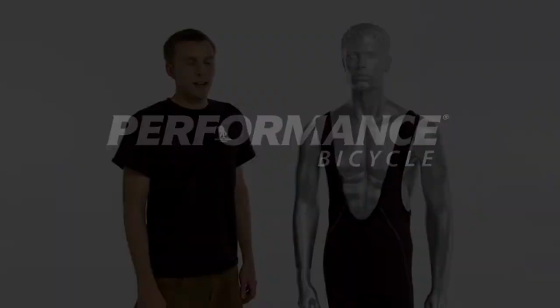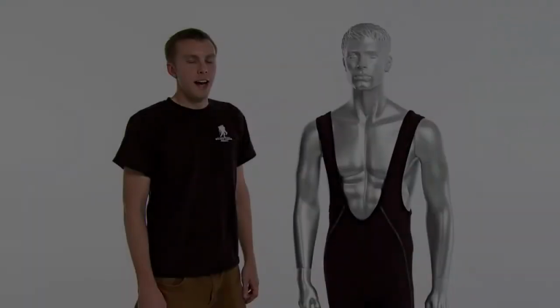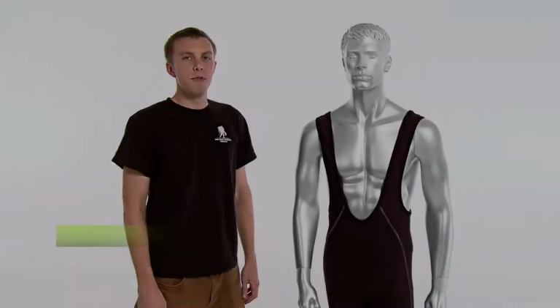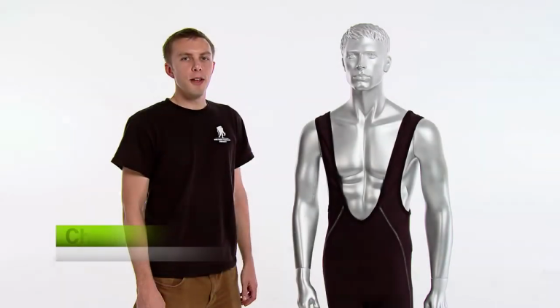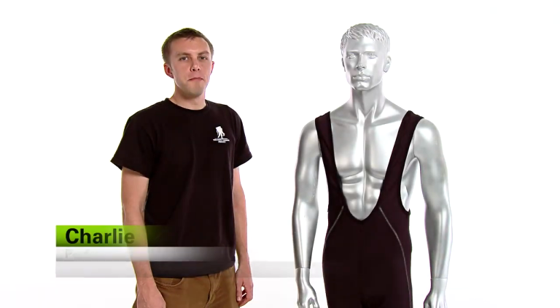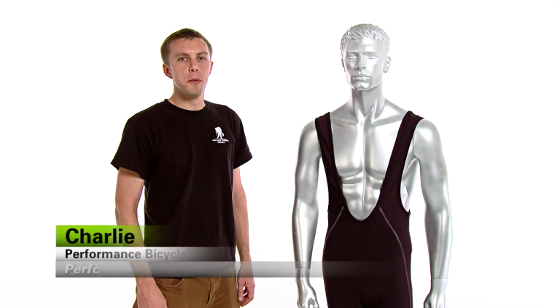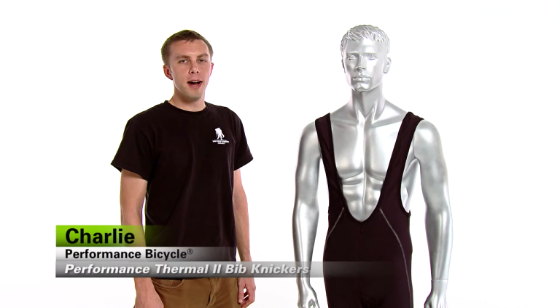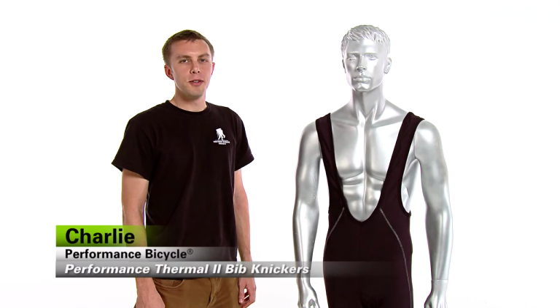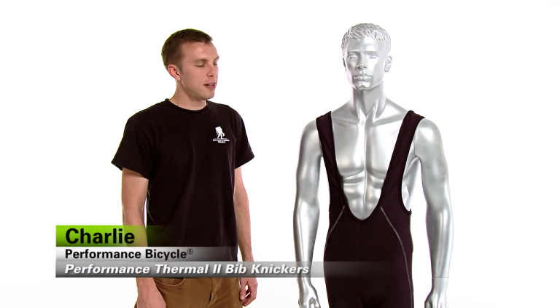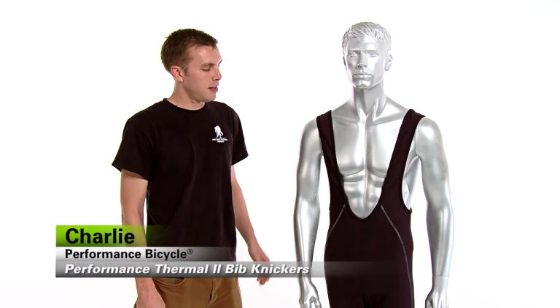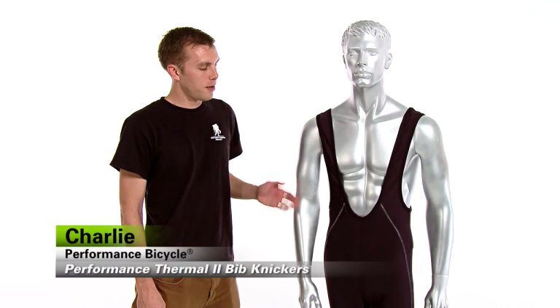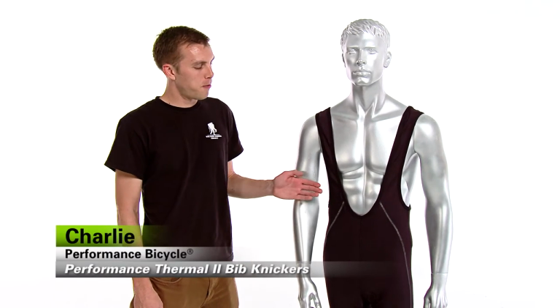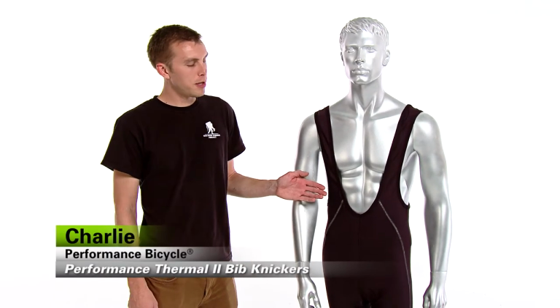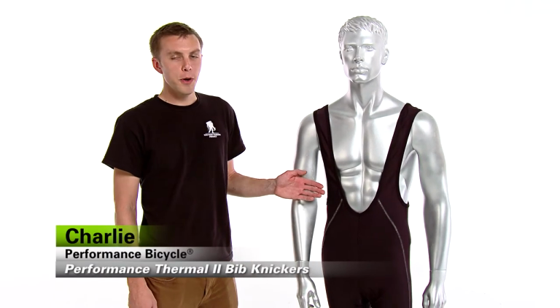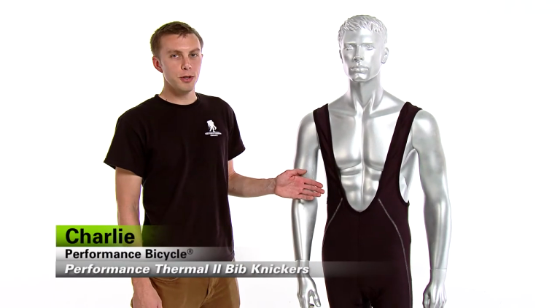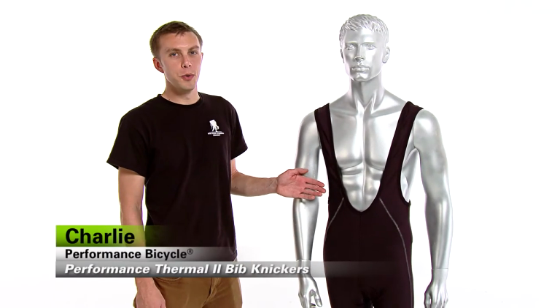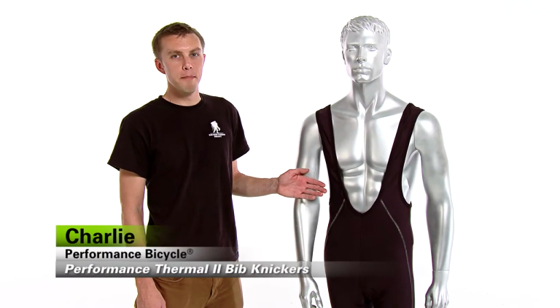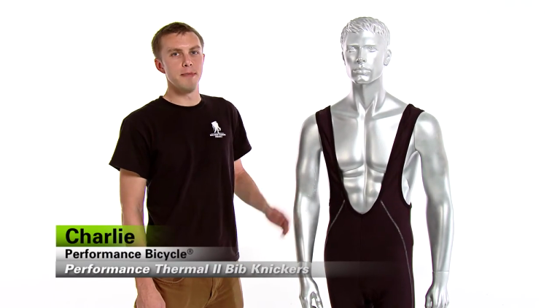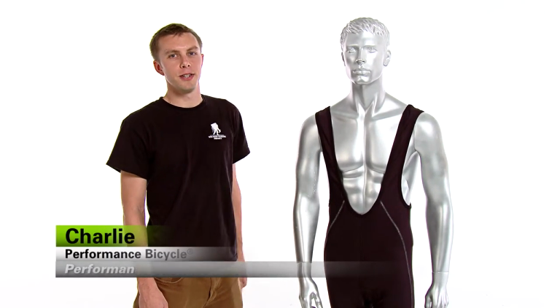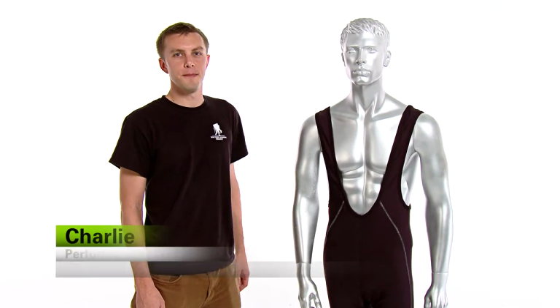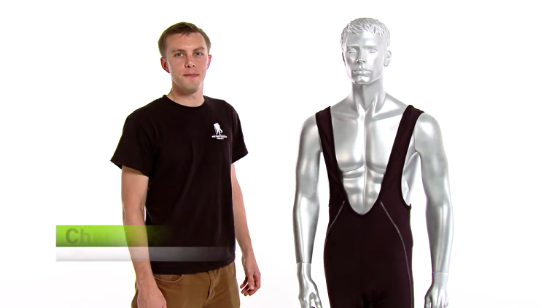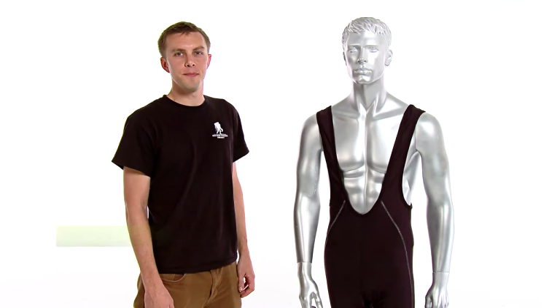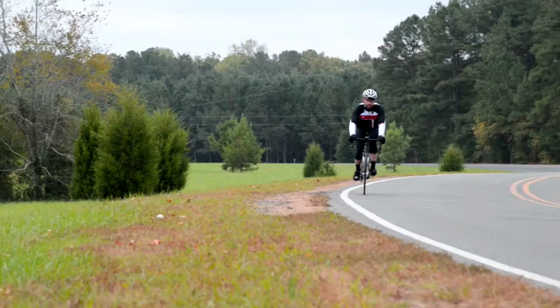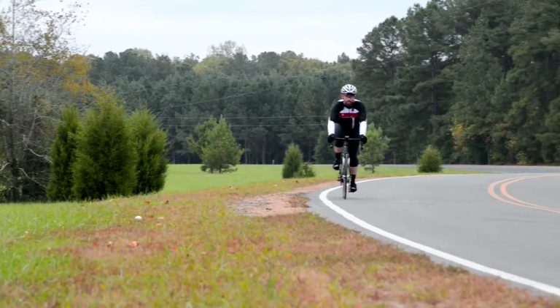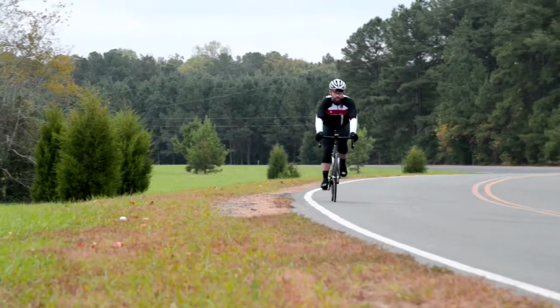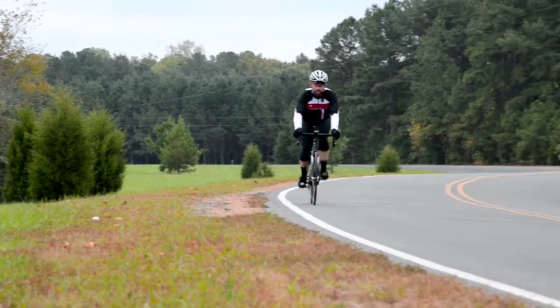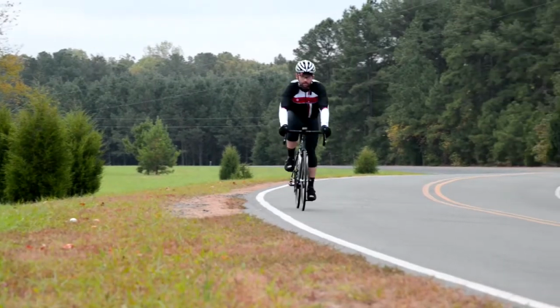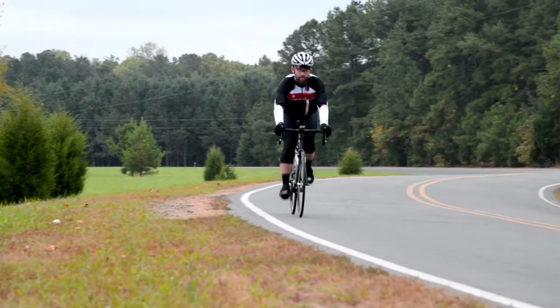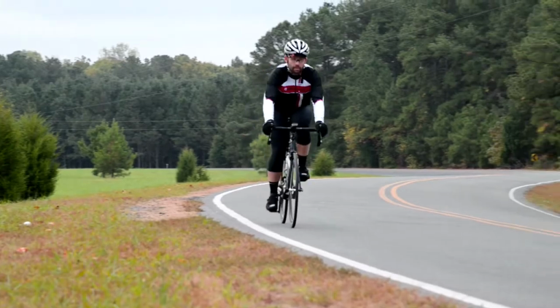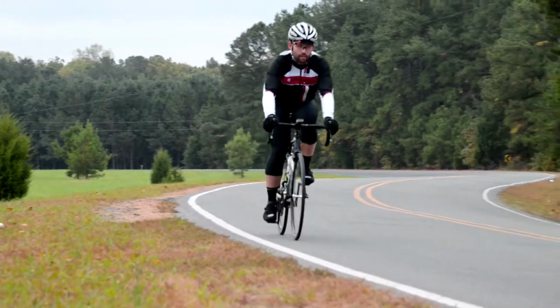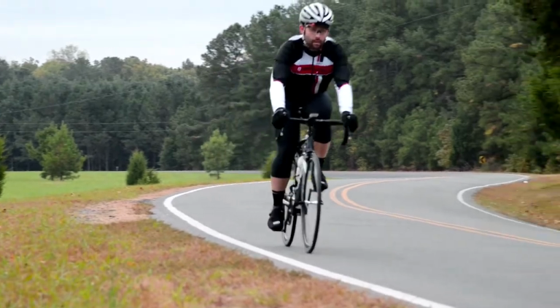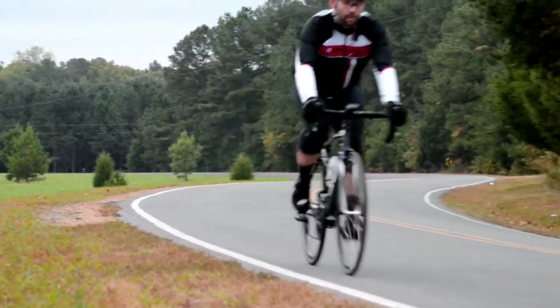Hi, I'm Charlie from Performance Bicycle and these are the Performance Thermal 2 Bib Knickers. Training in cool weather is easy when you're comfortable and warm.